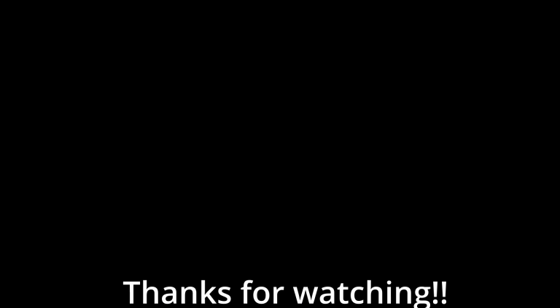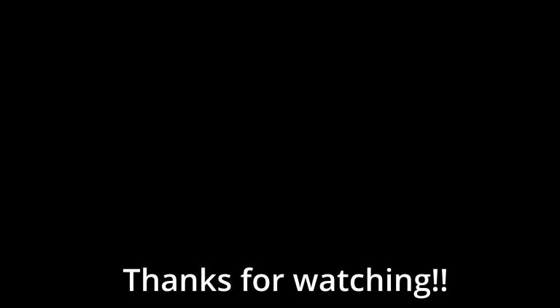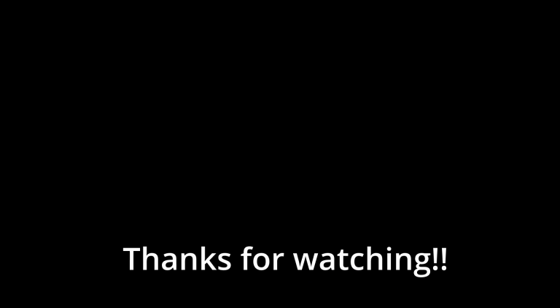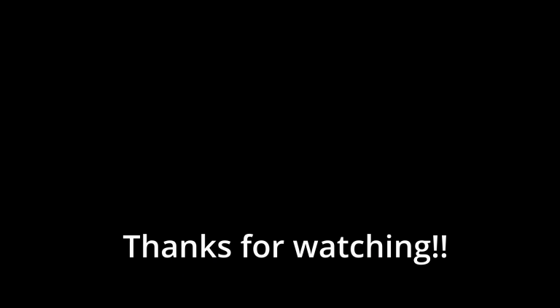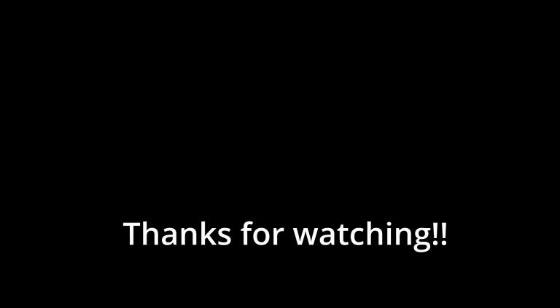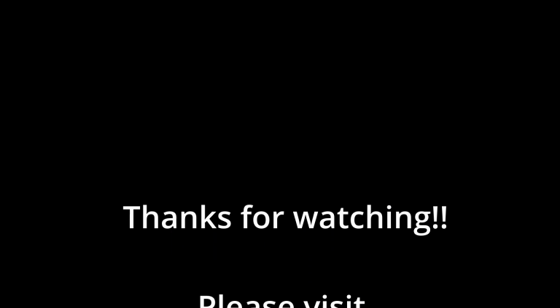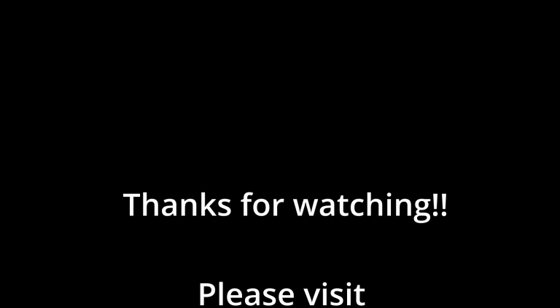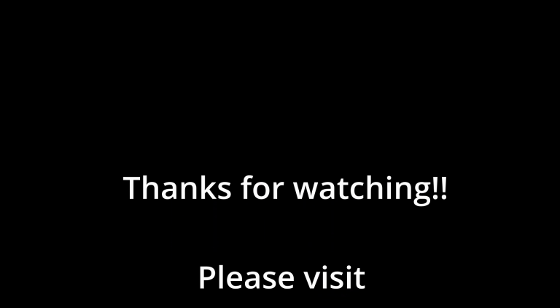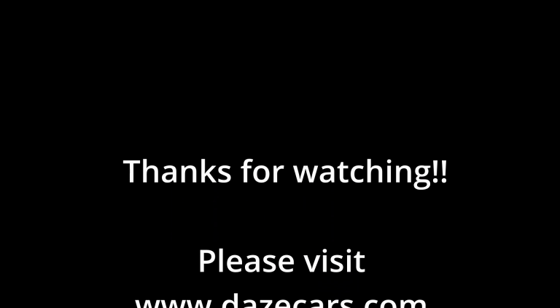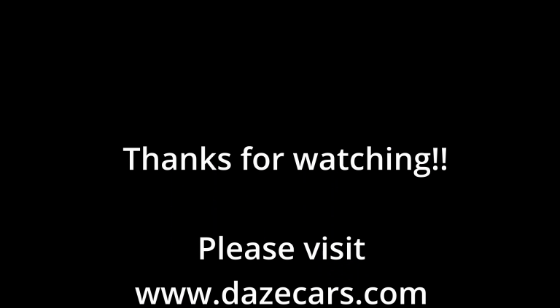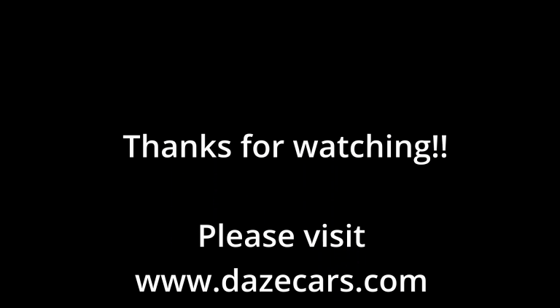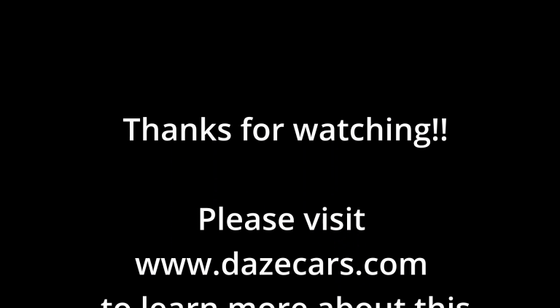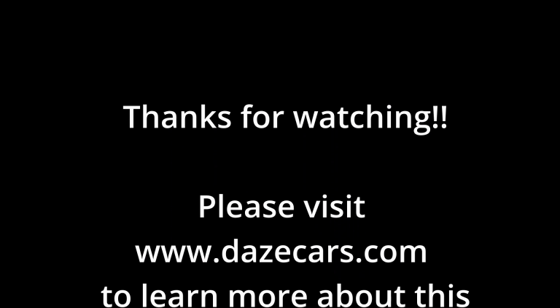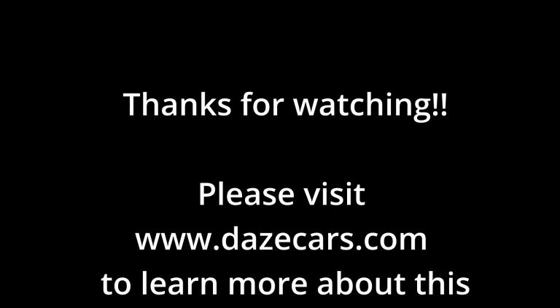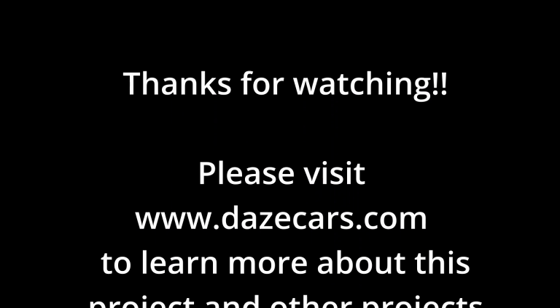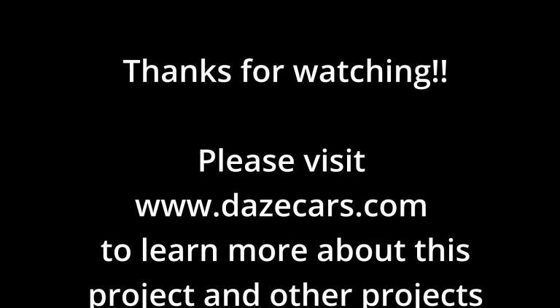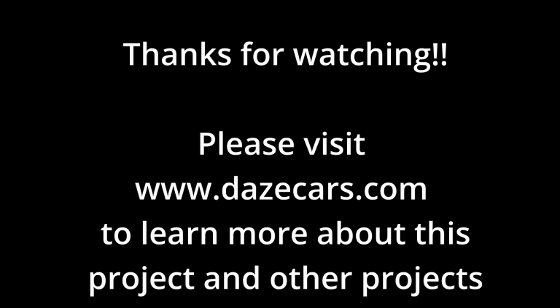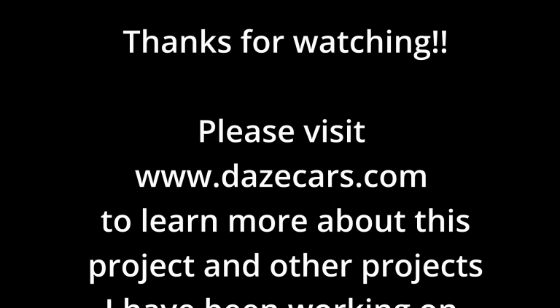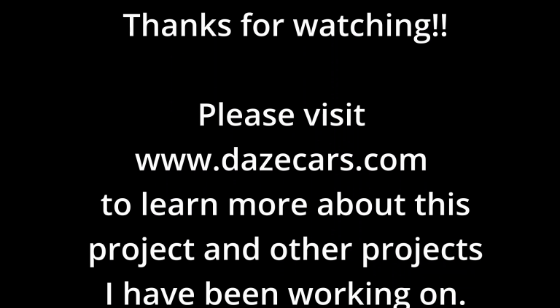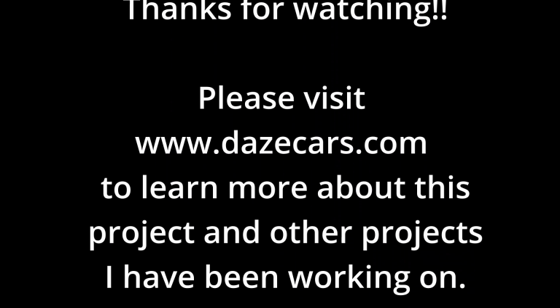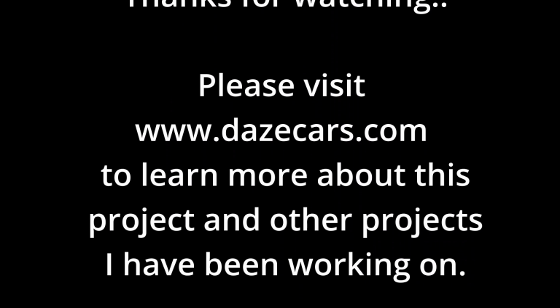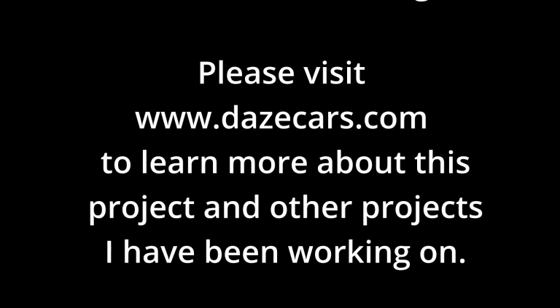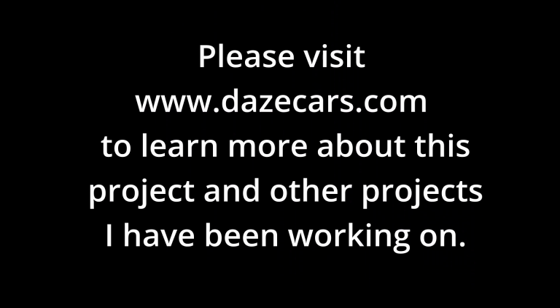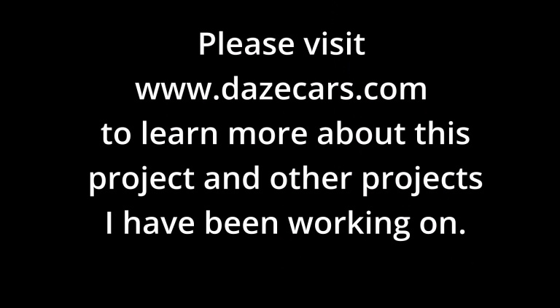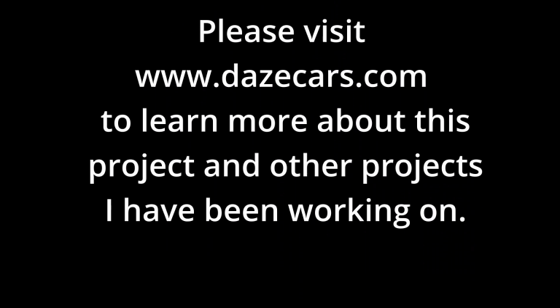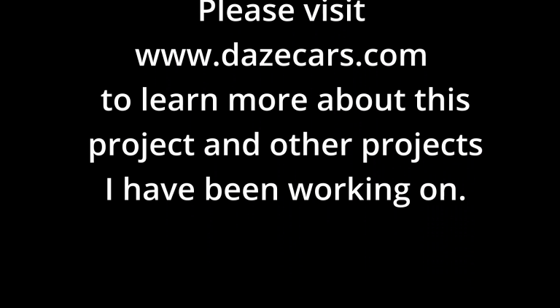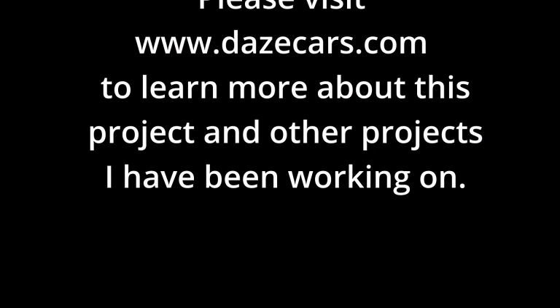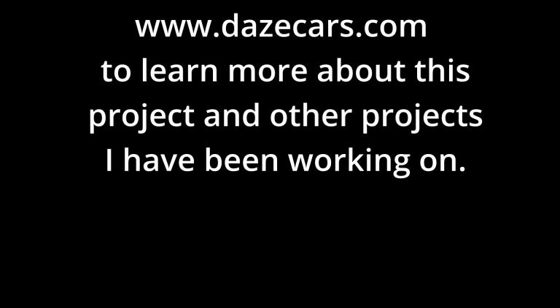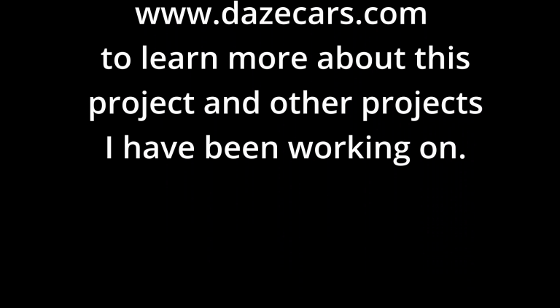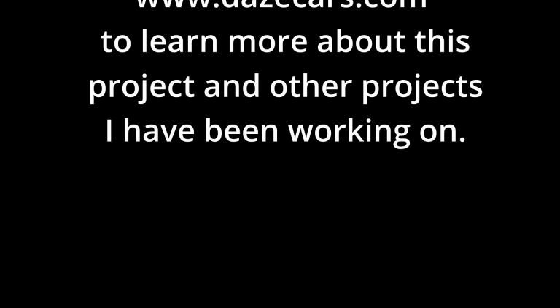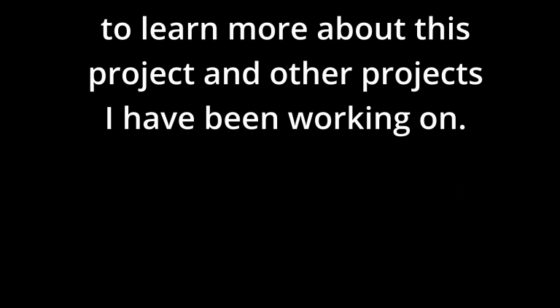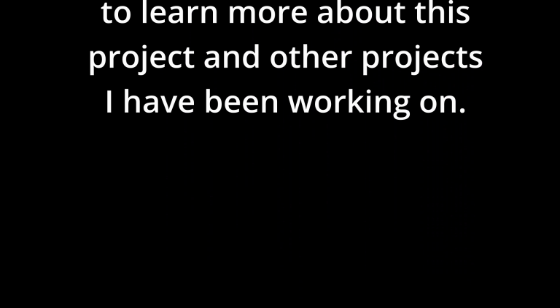If you like what you've seen, please click like. If you'd like to see more, please subscribe.